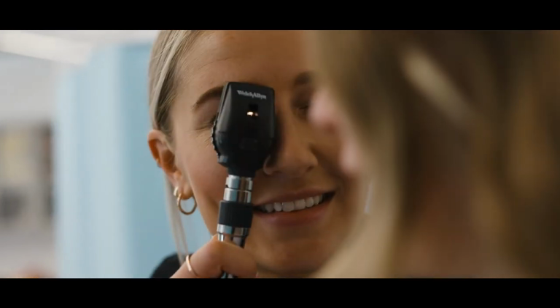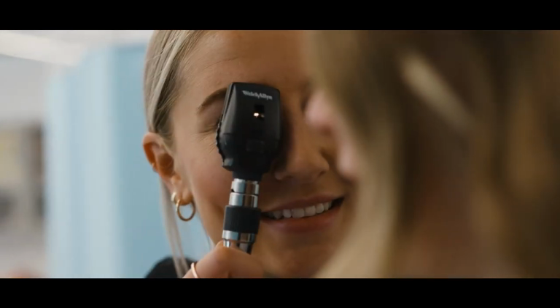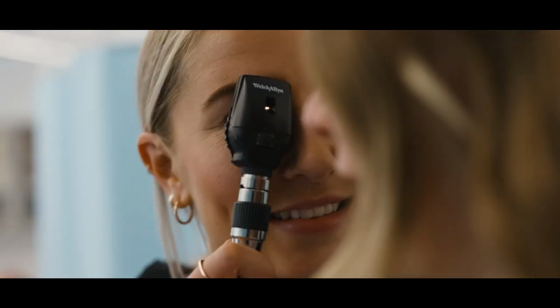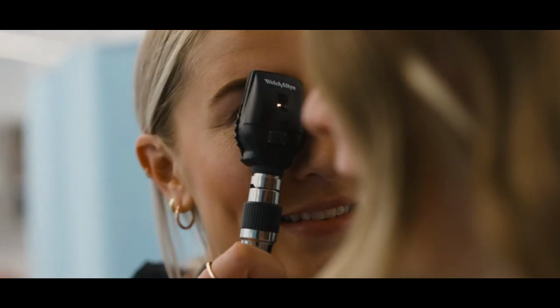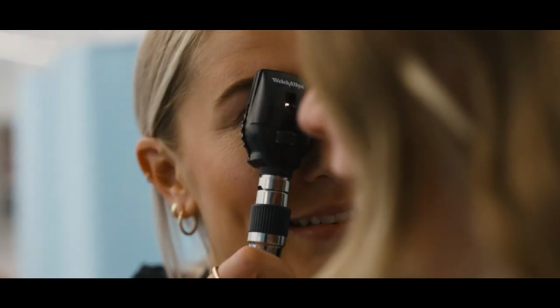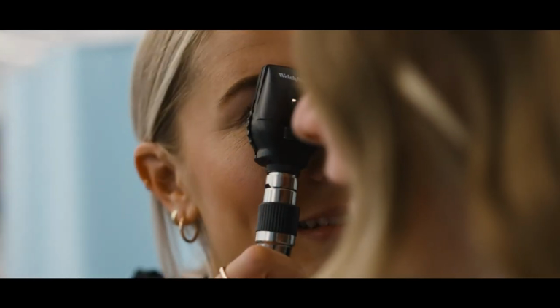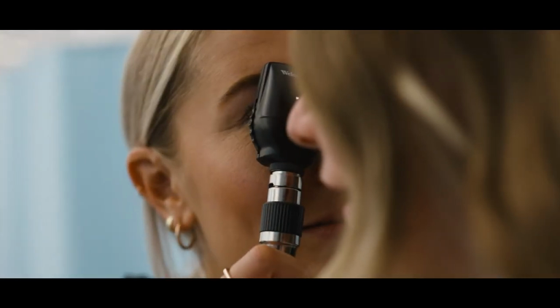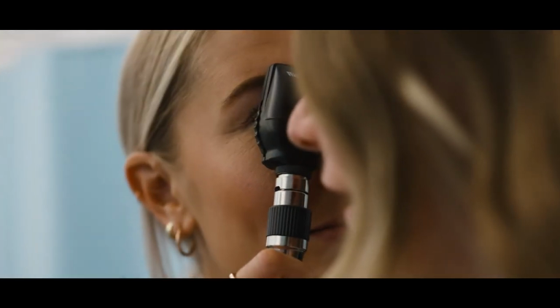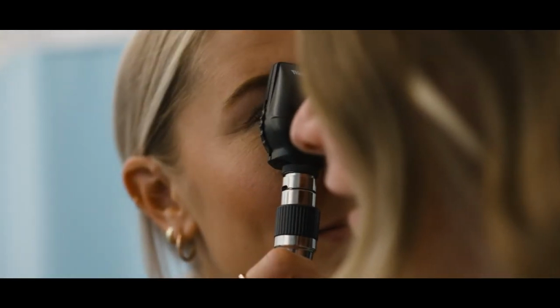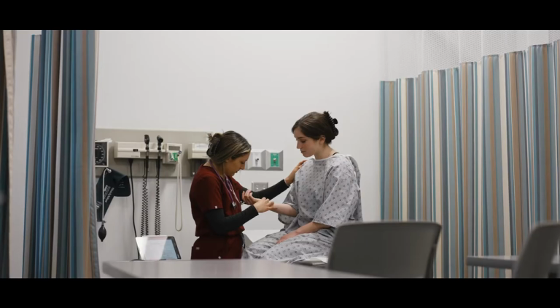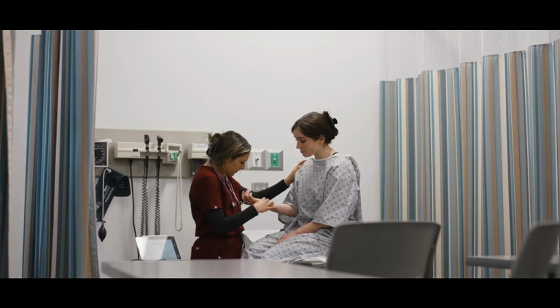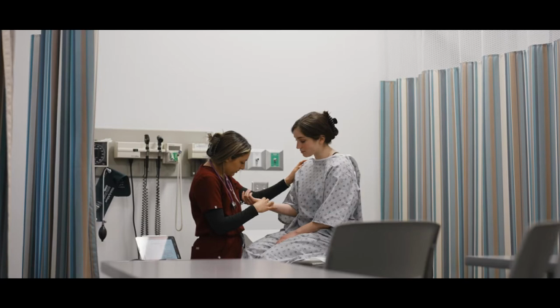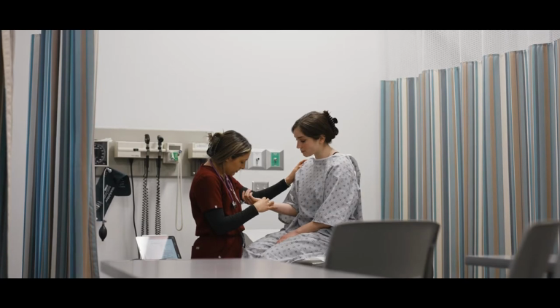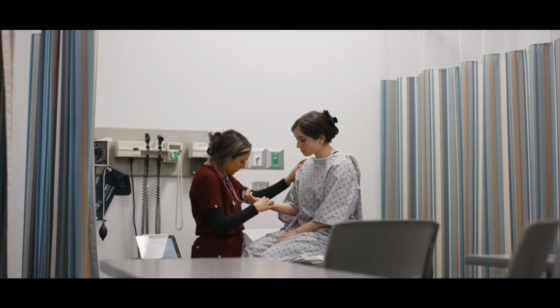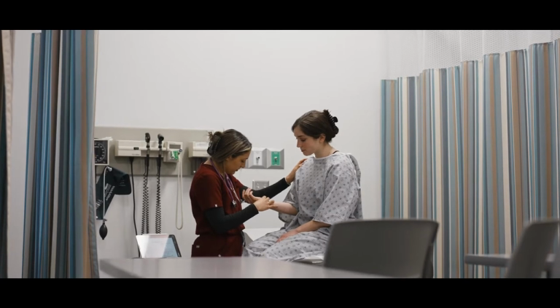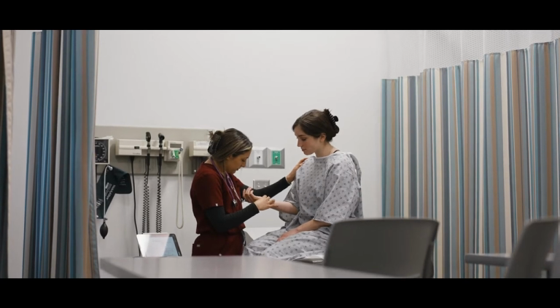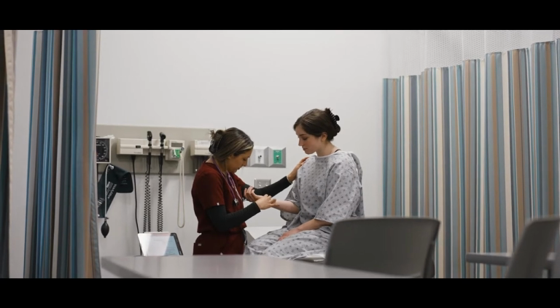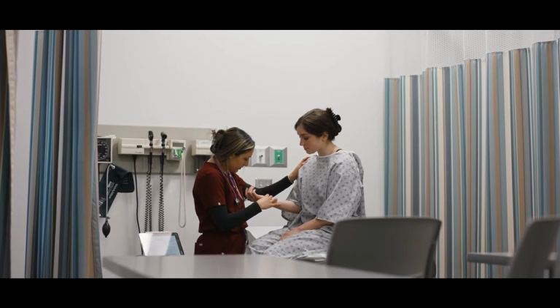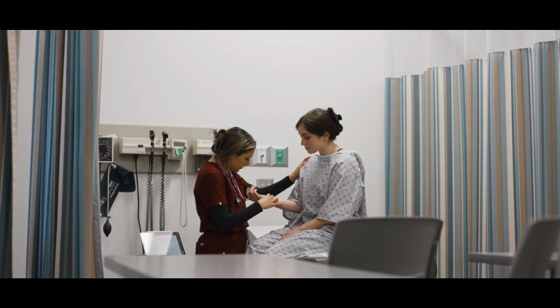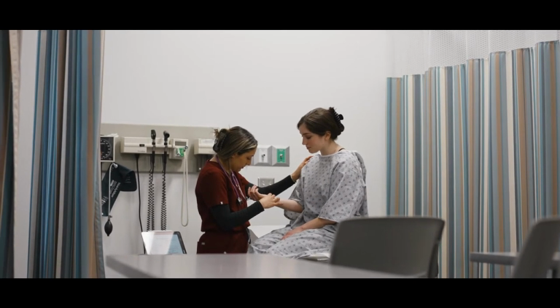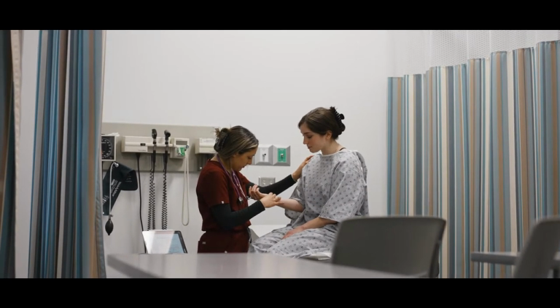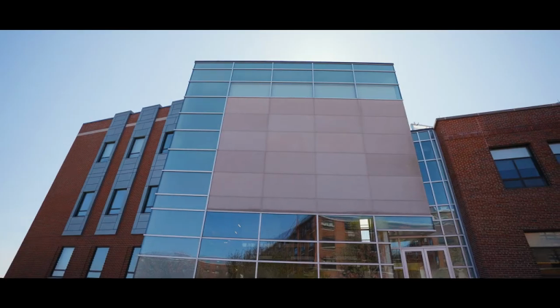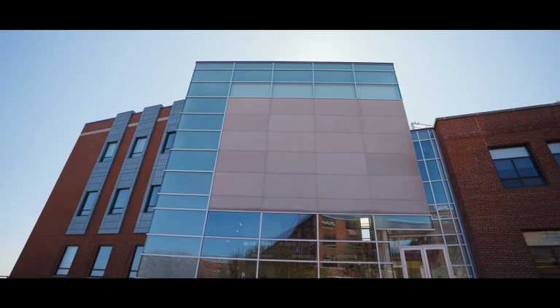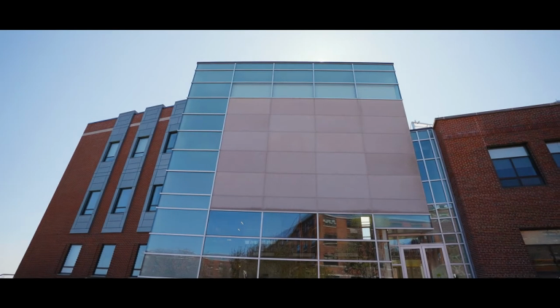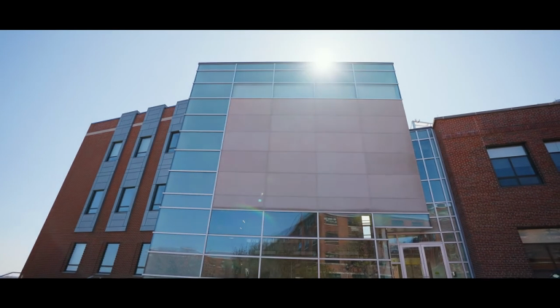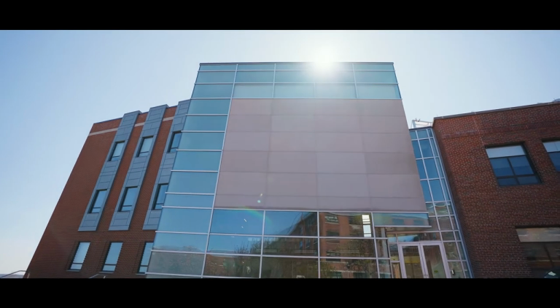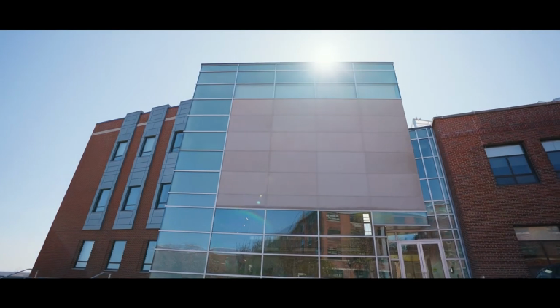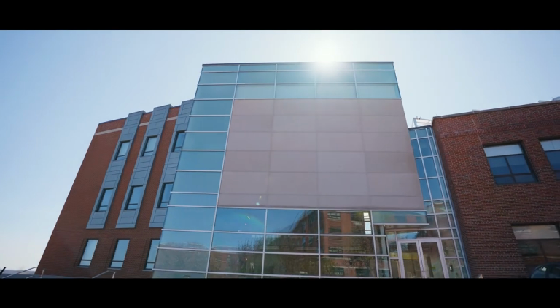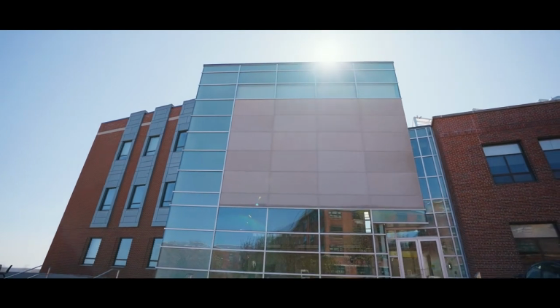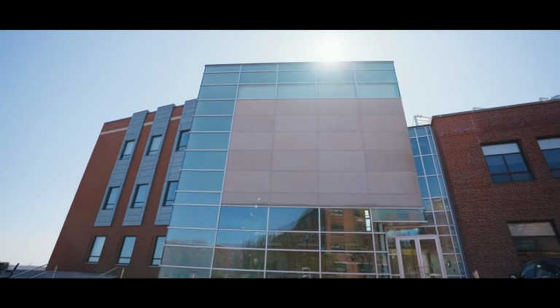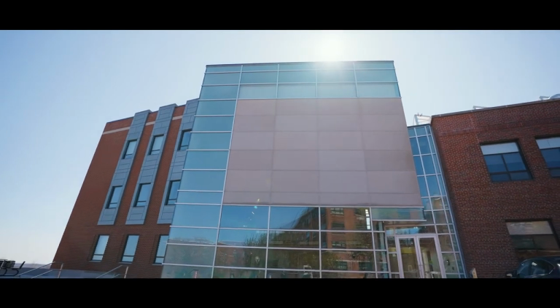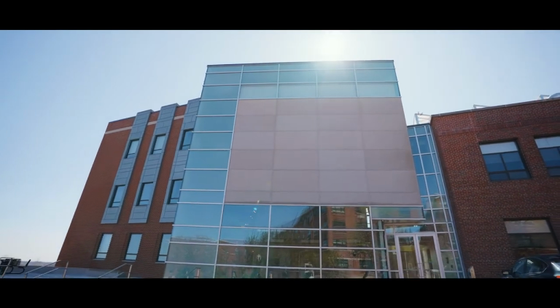When the students go out into their rotations, they've had their hands on the equipment and they feel comfortable with it because they've experienced it before.